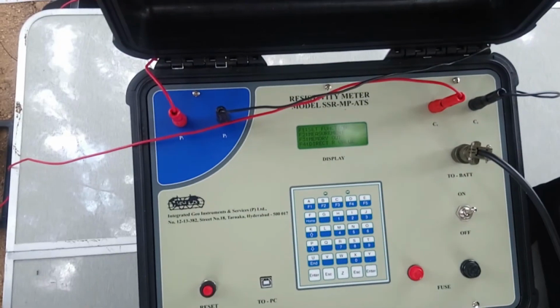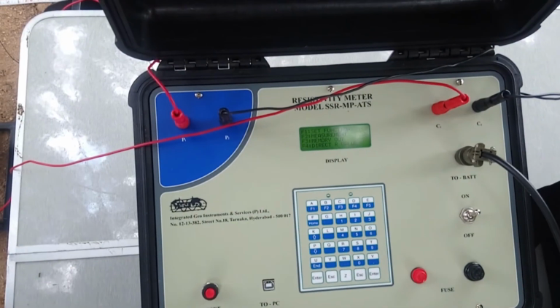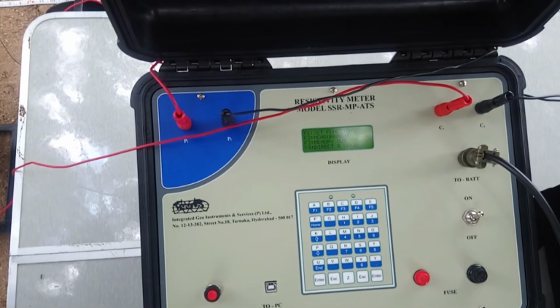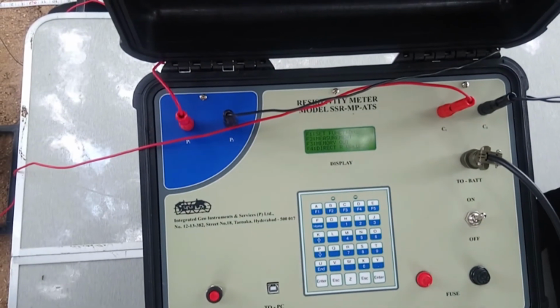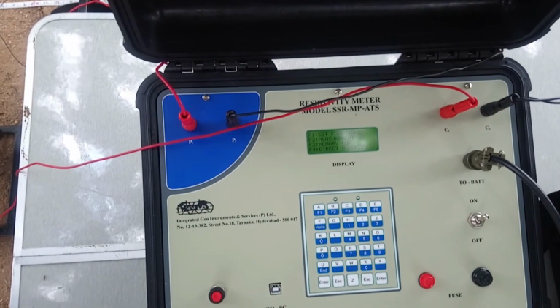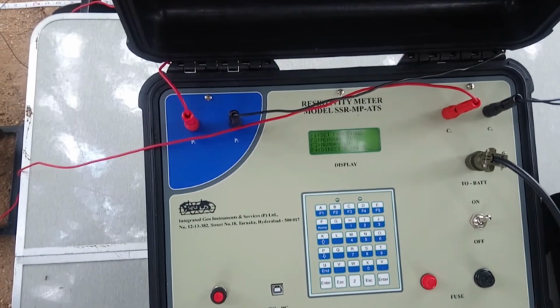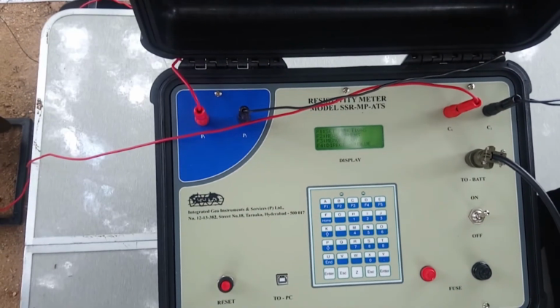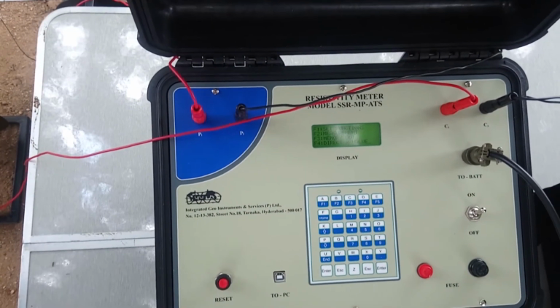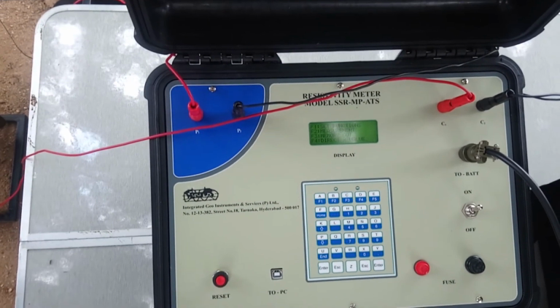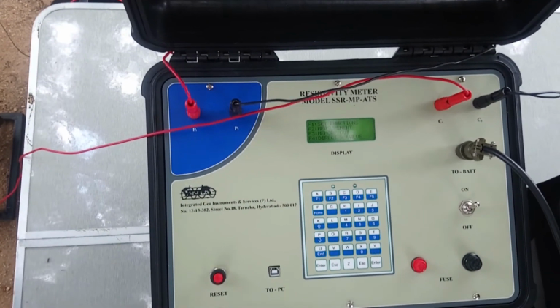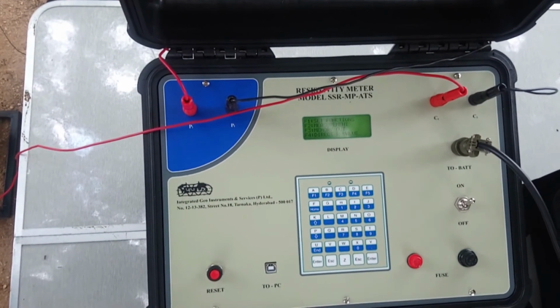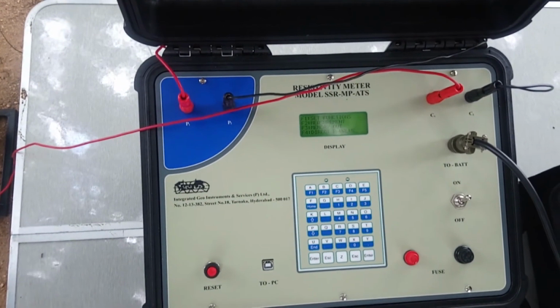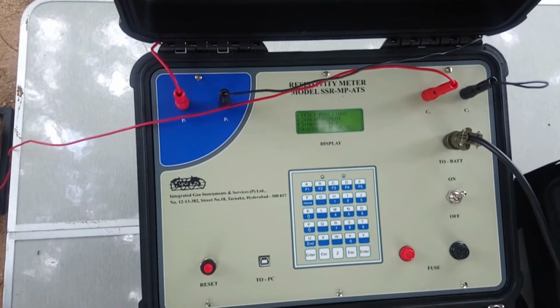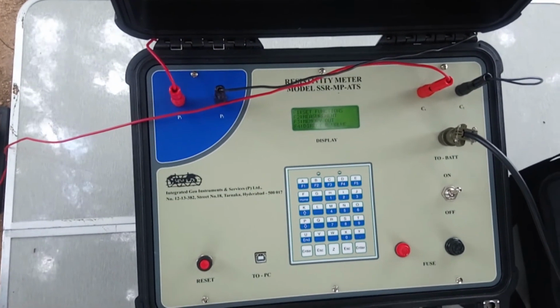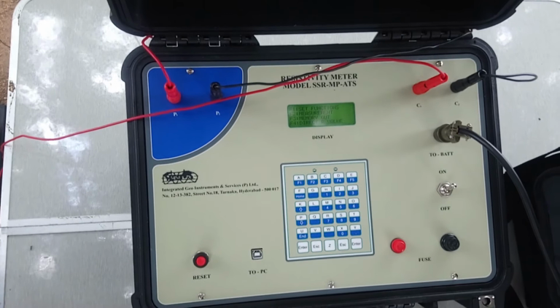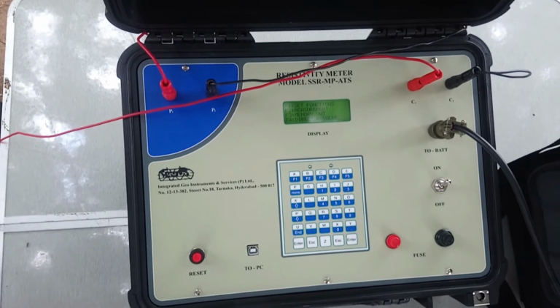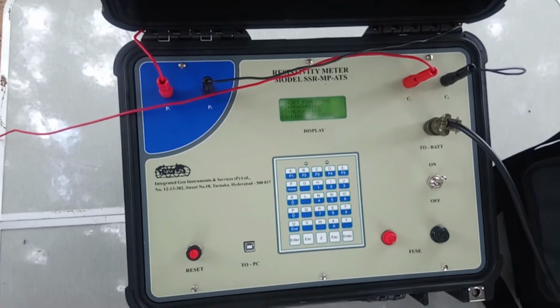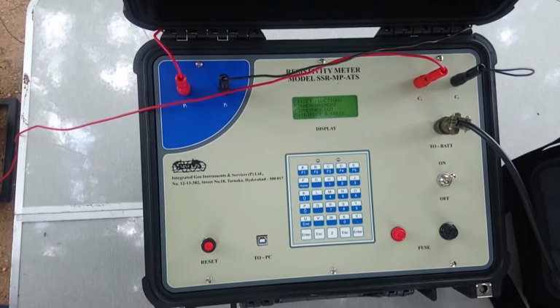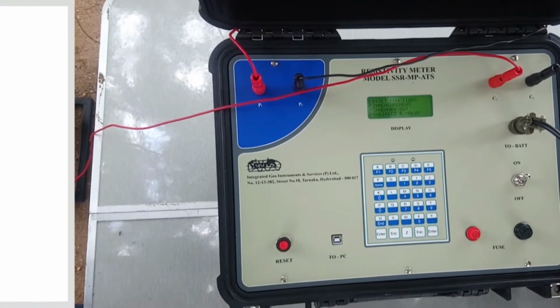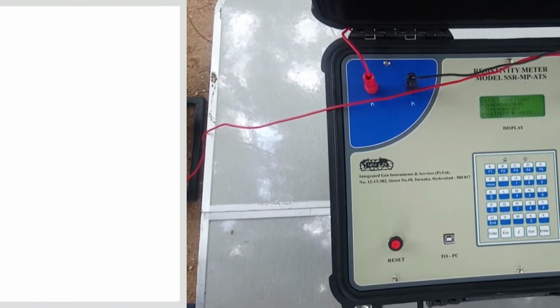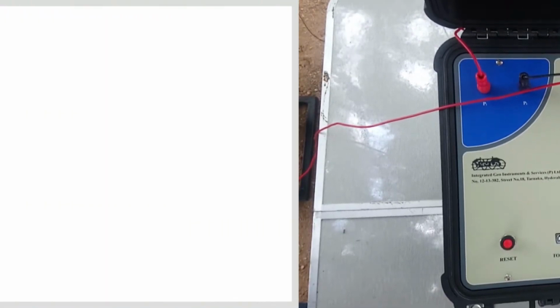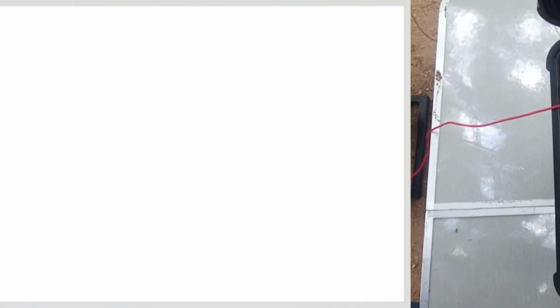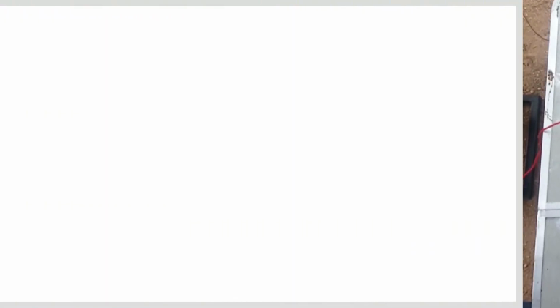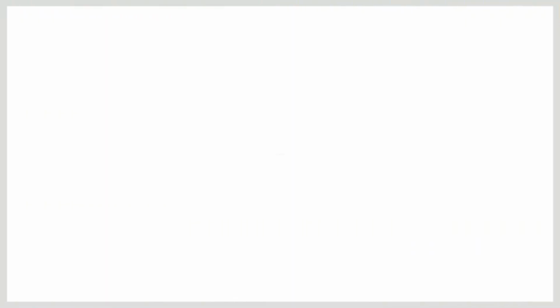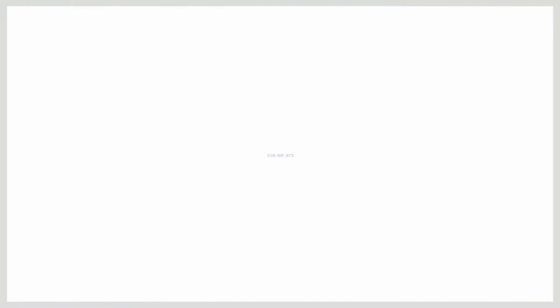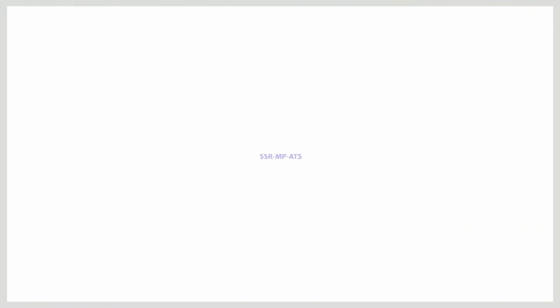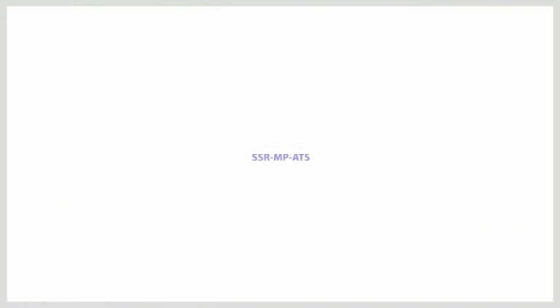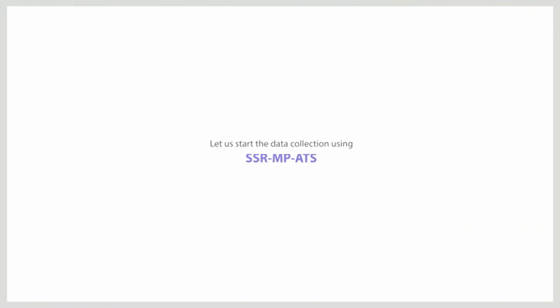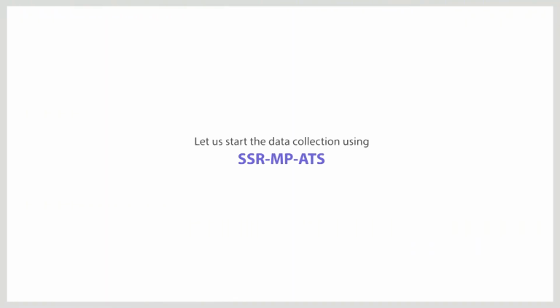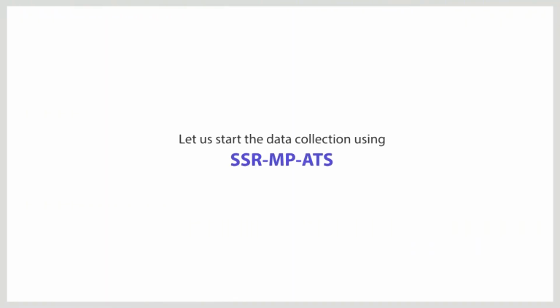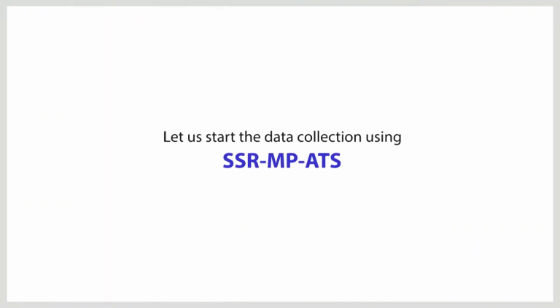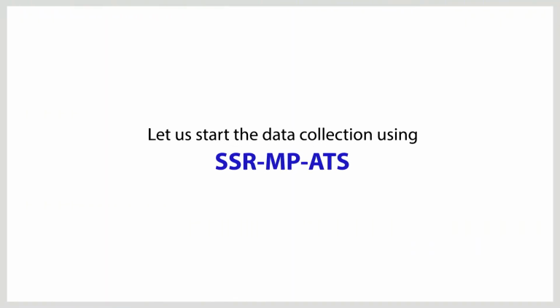The further slides explain the process of processing the data.